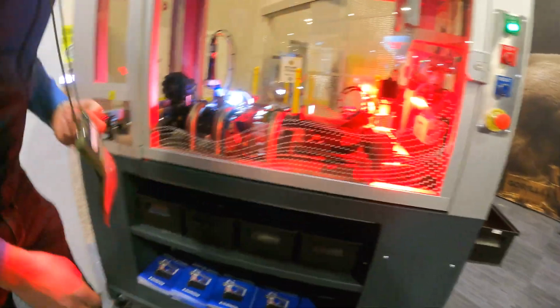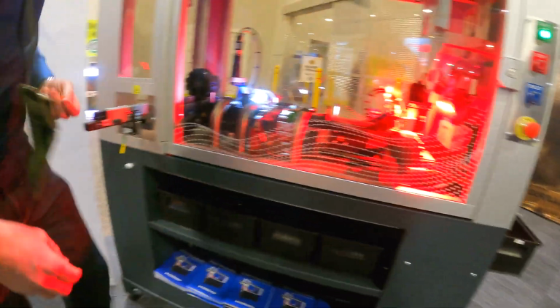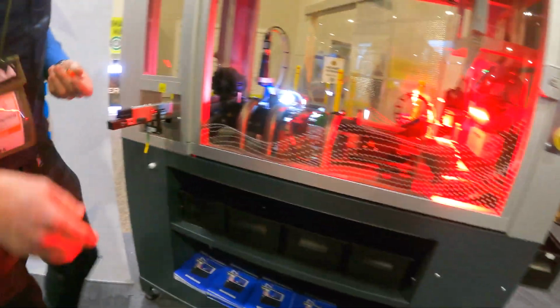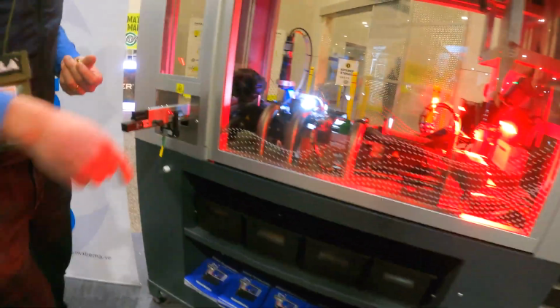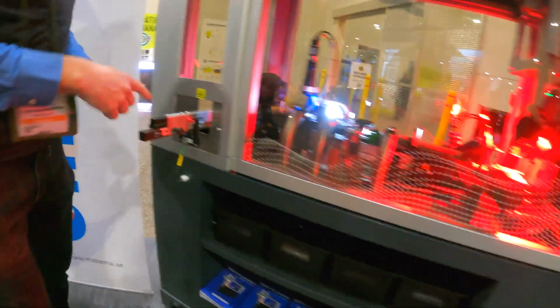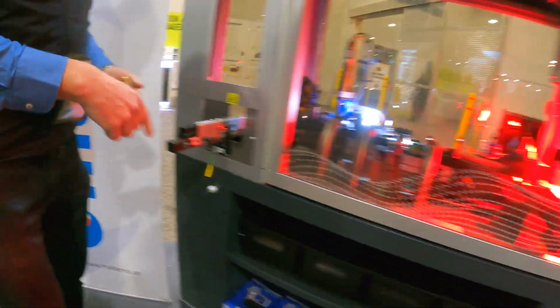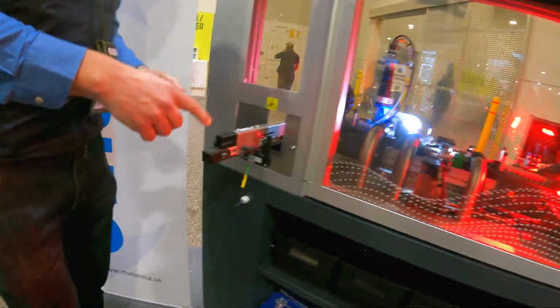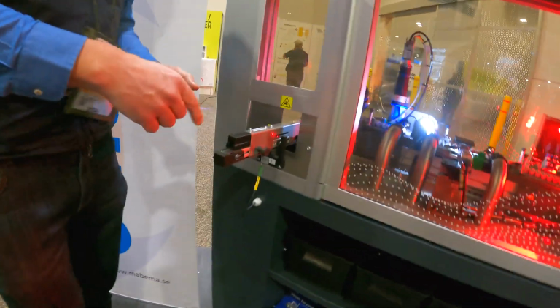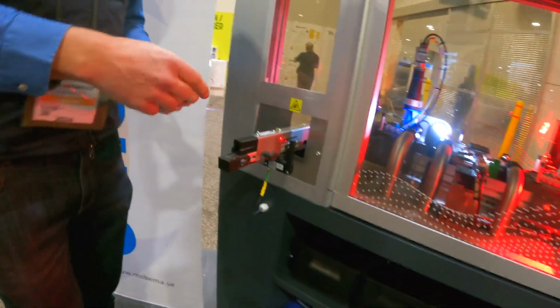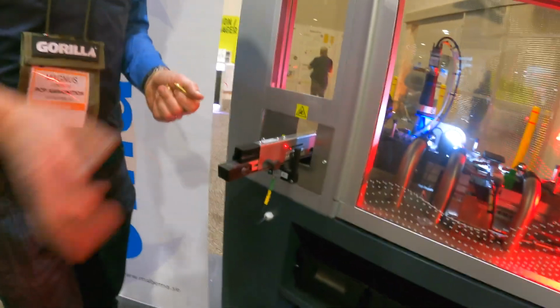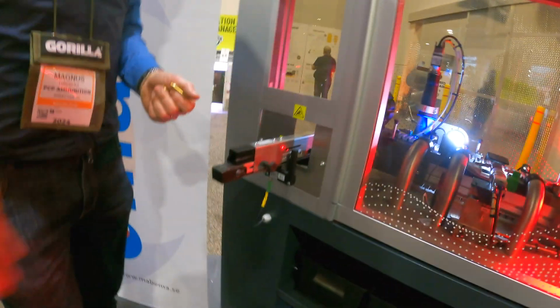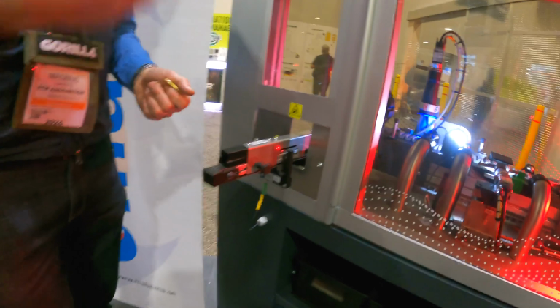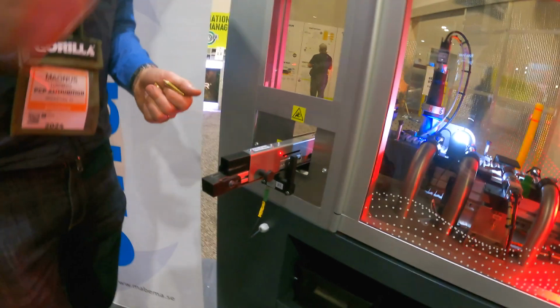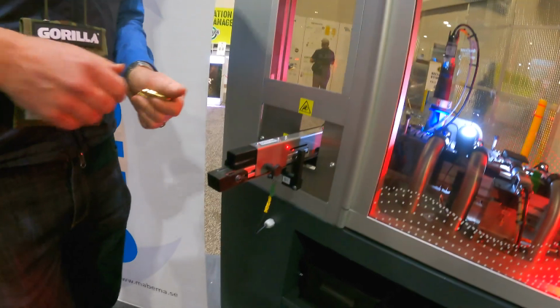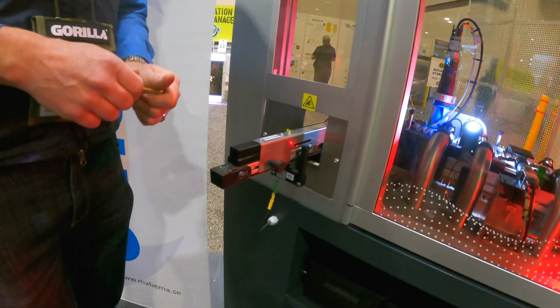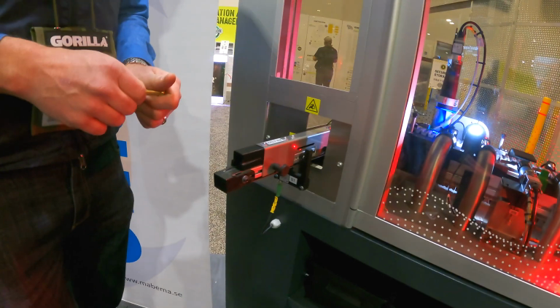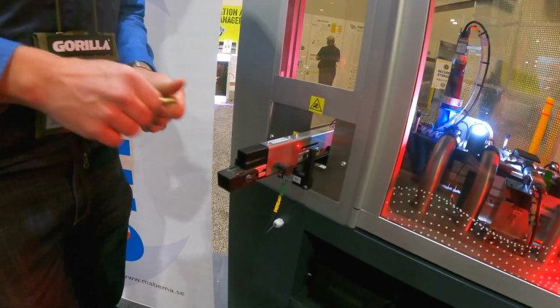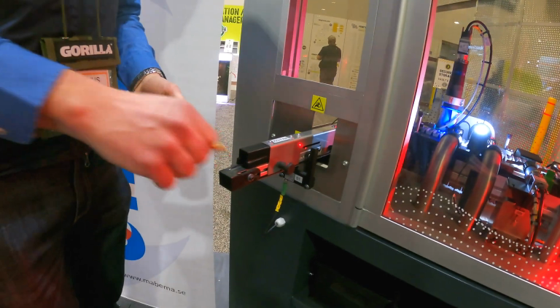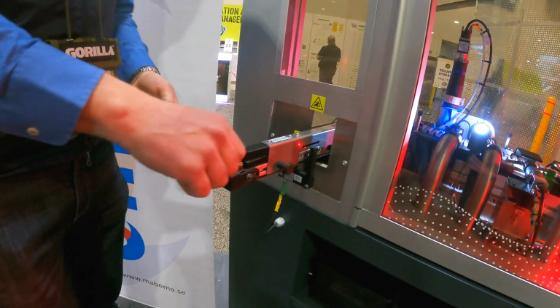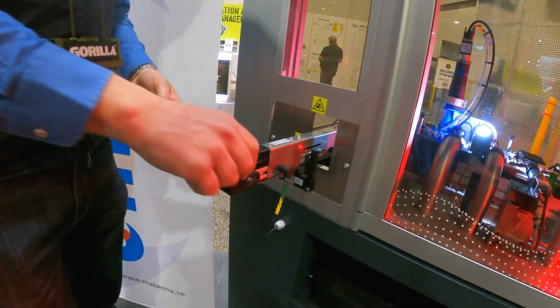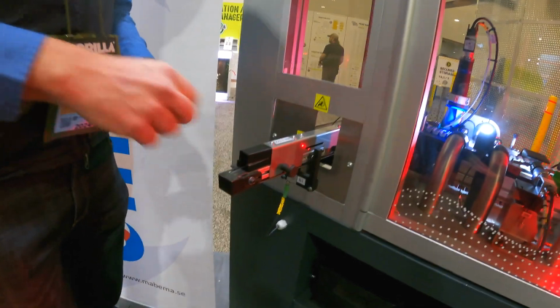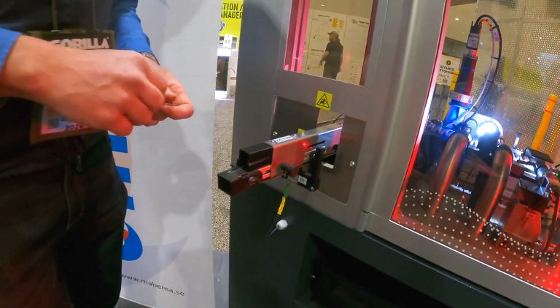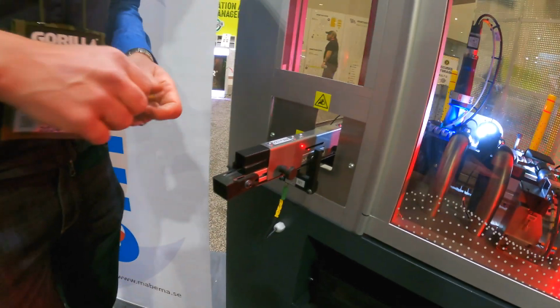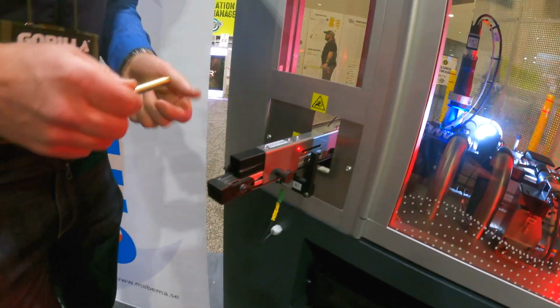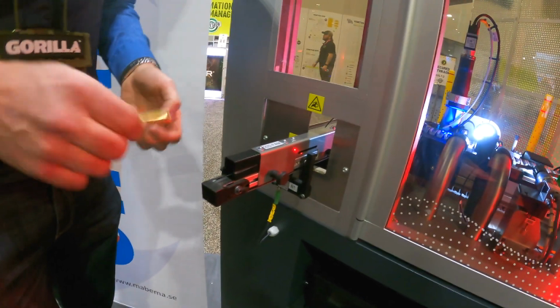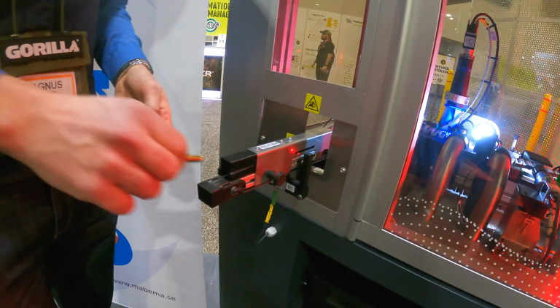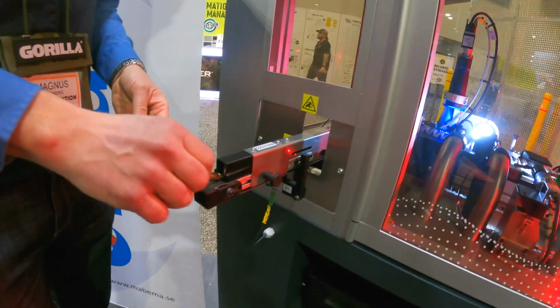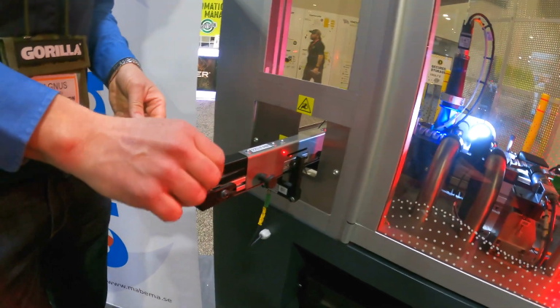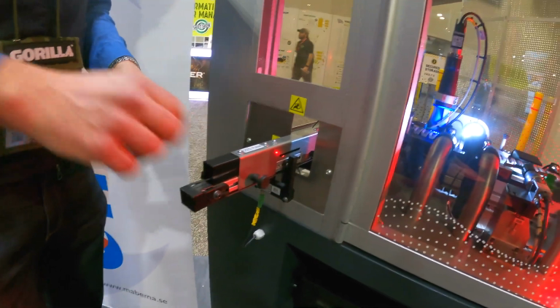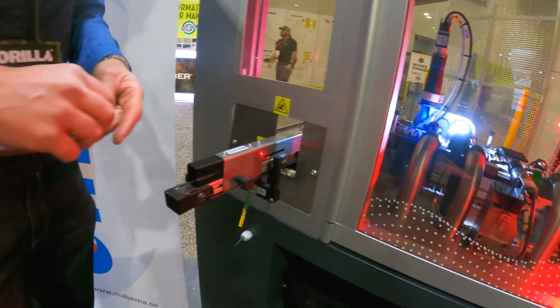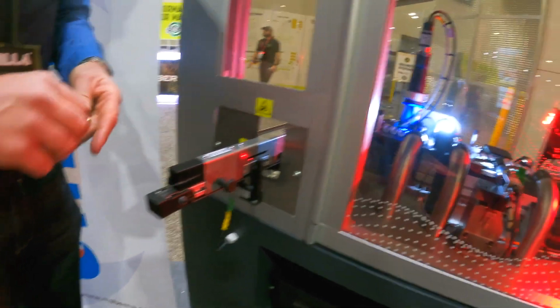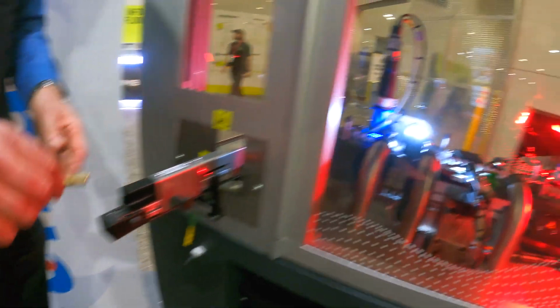Normally there is a feeder here that feeds the machine automatically, but we didn't bring one so we have to do it by hand.